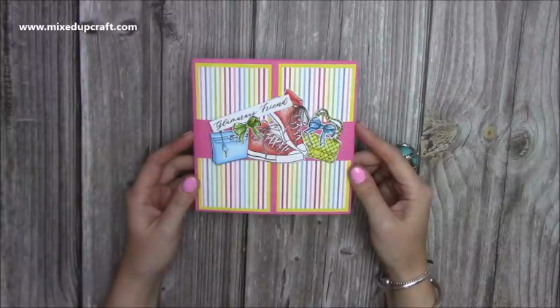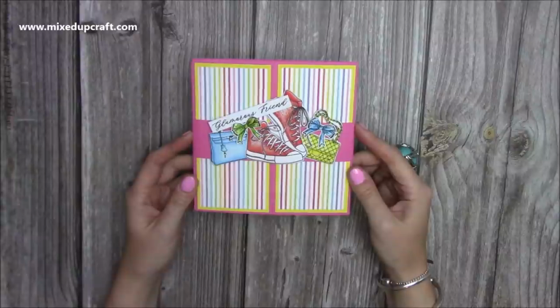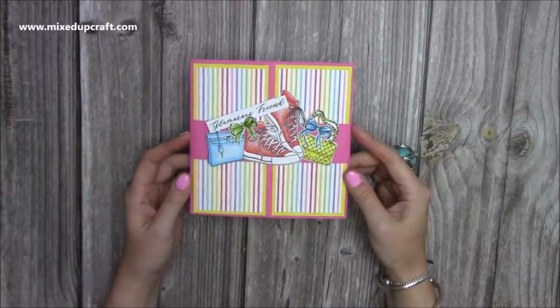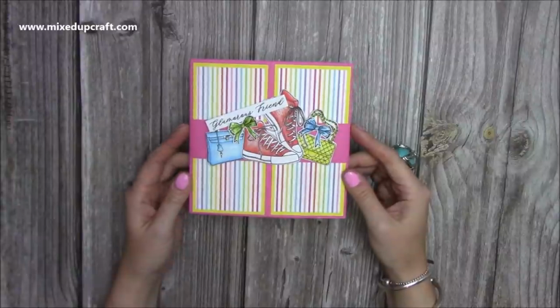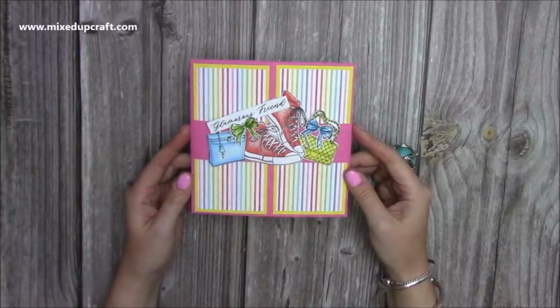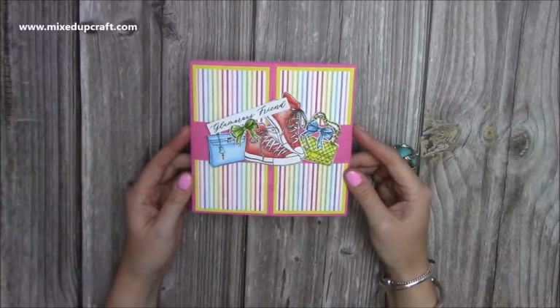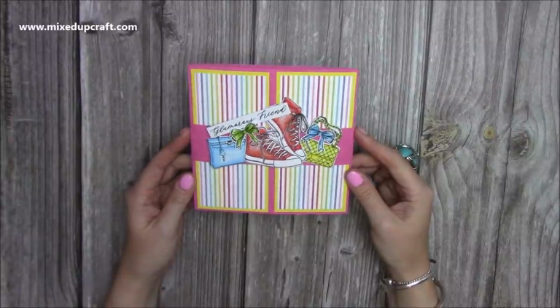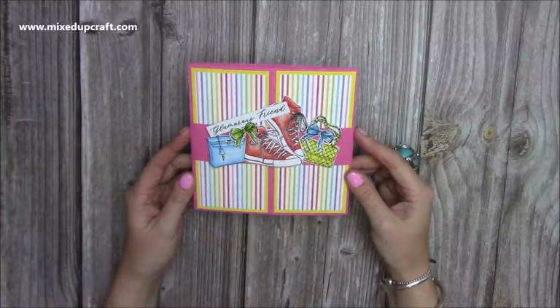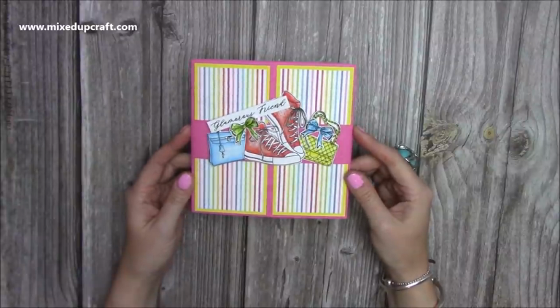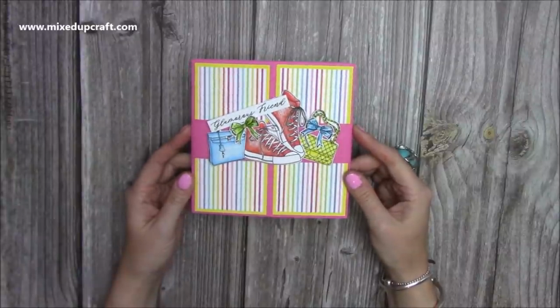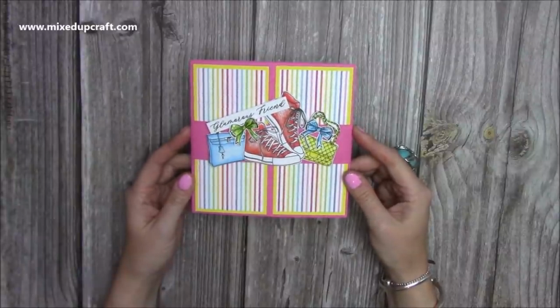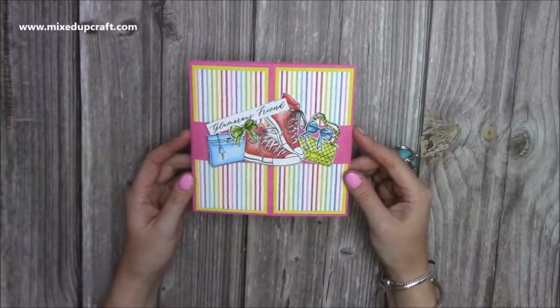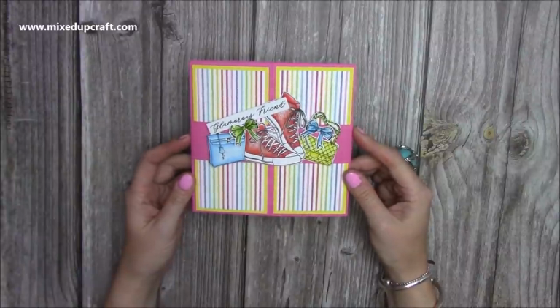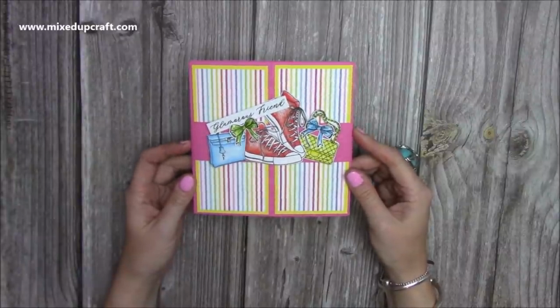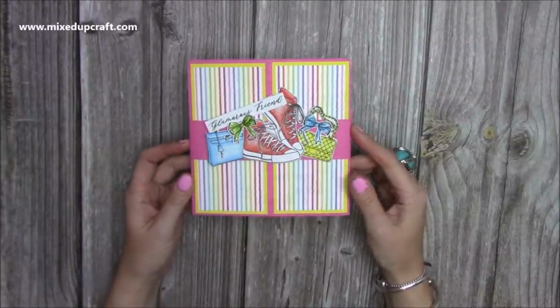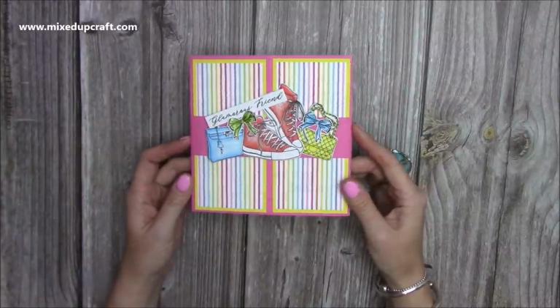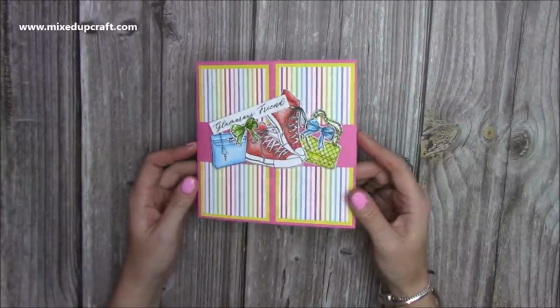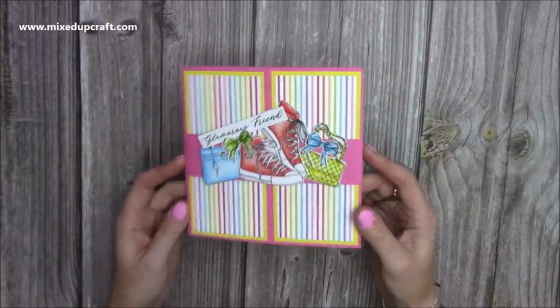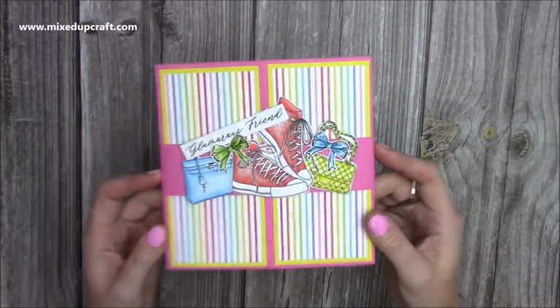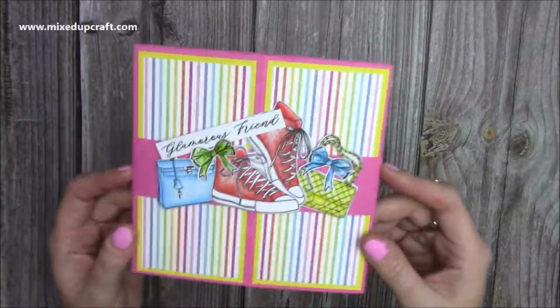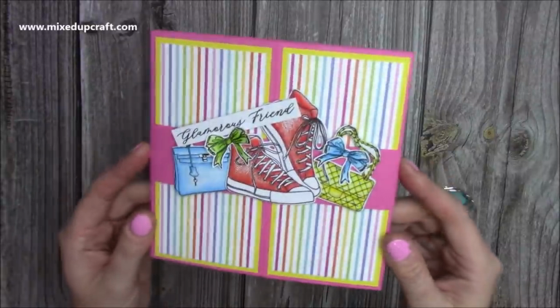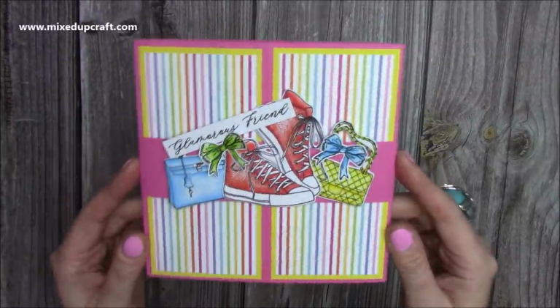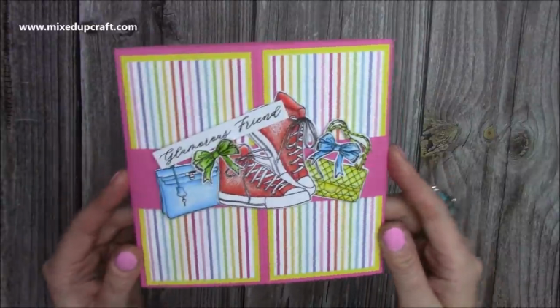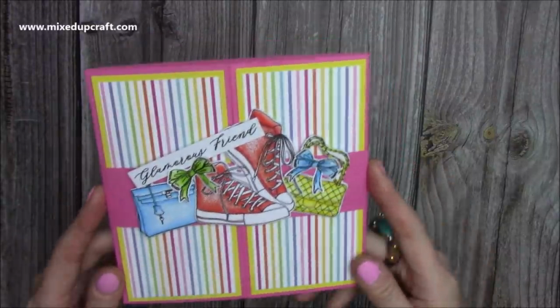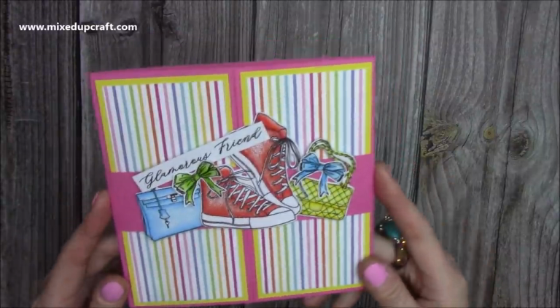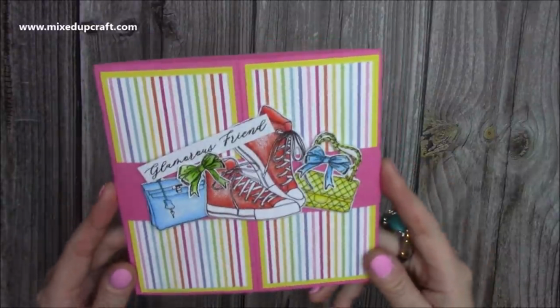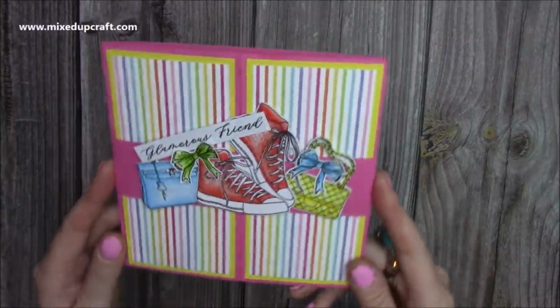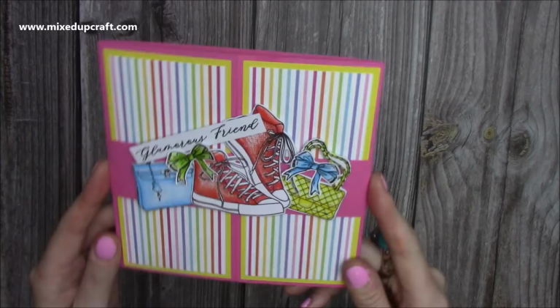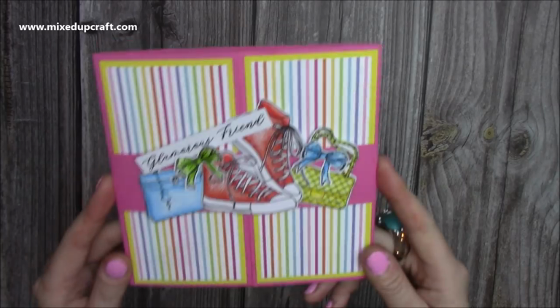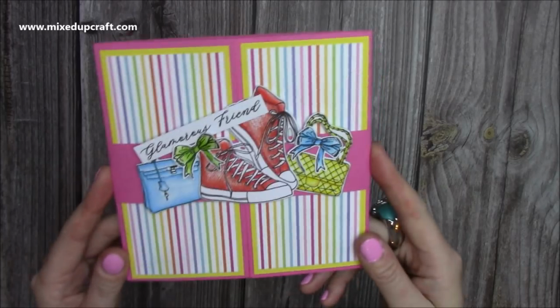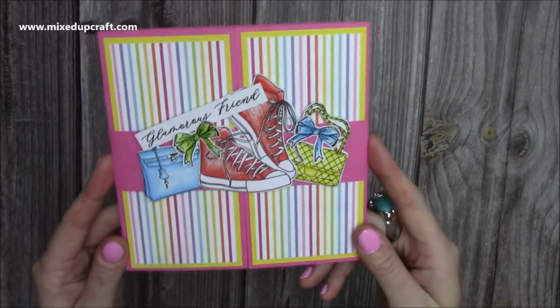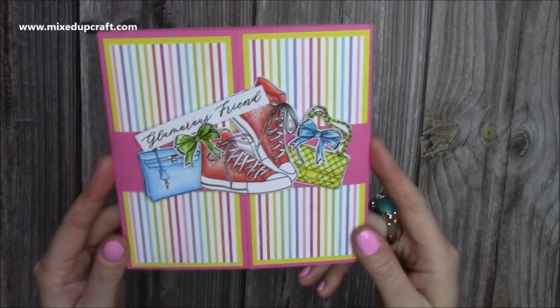Hi everybody, it's Sam at Mixed Up Craft. Thank you for watching my tutorial today. I'm going to be showing you how to make this gatefold slider card.